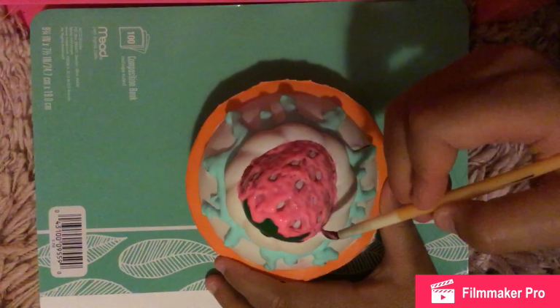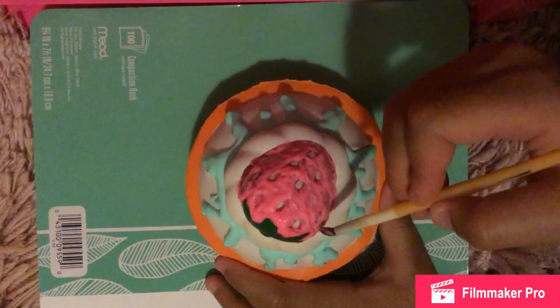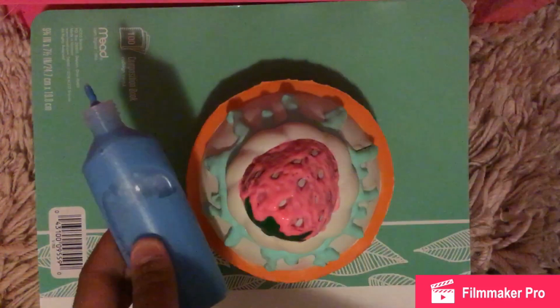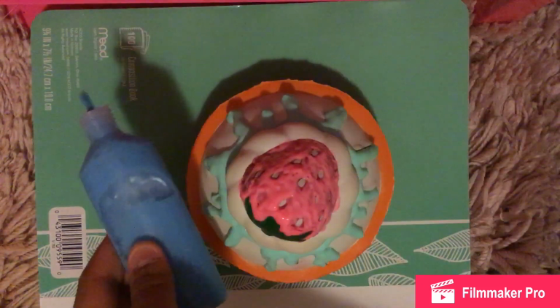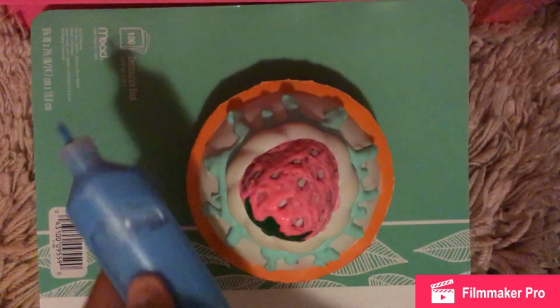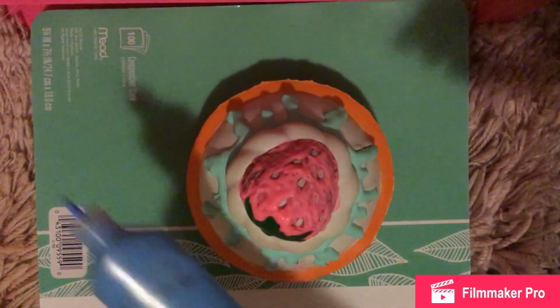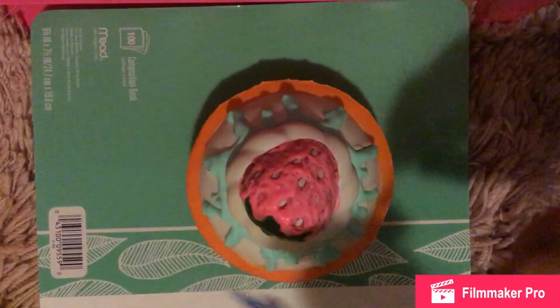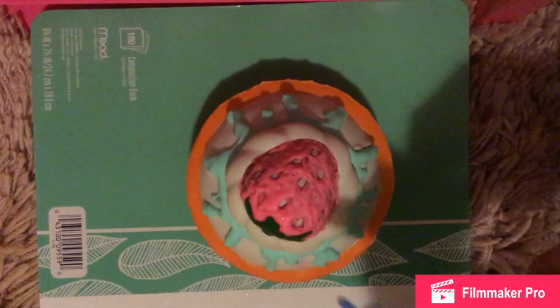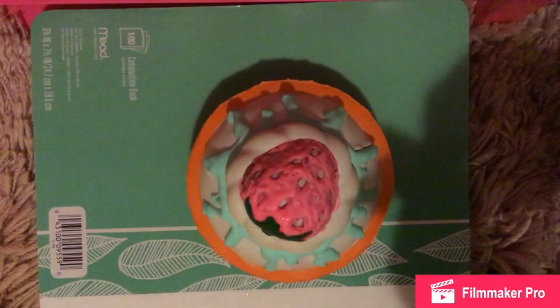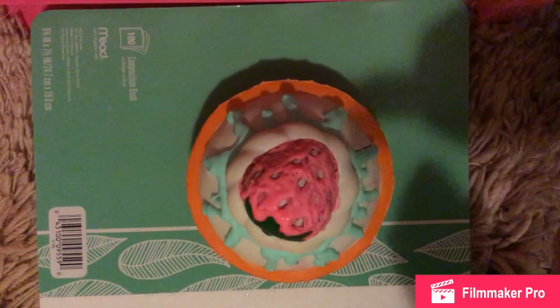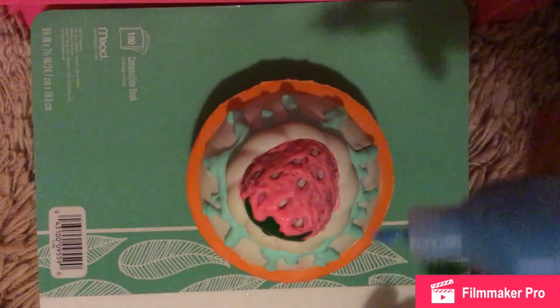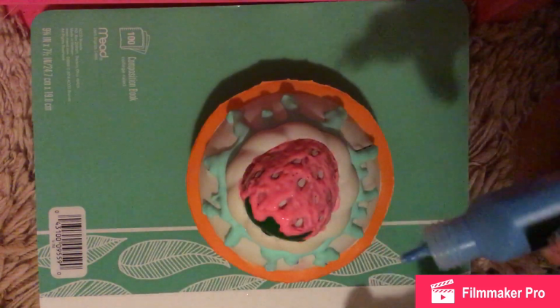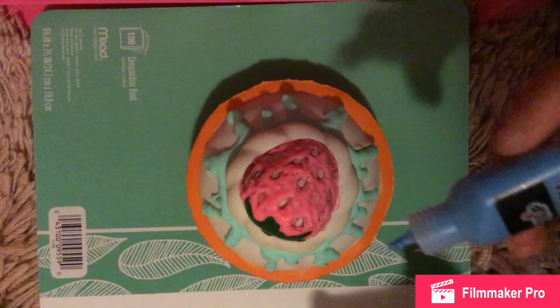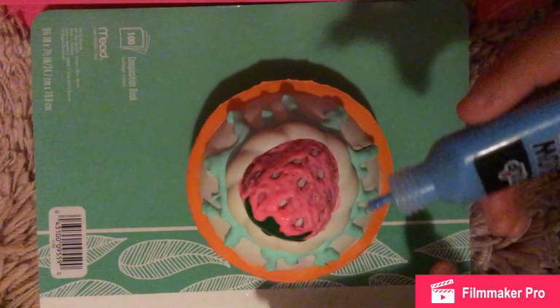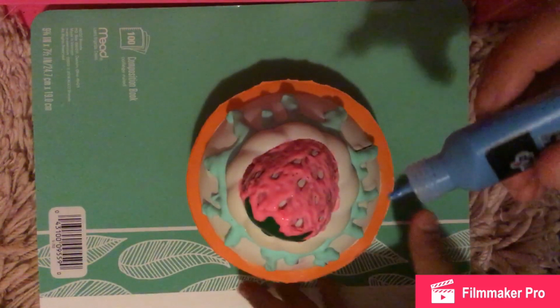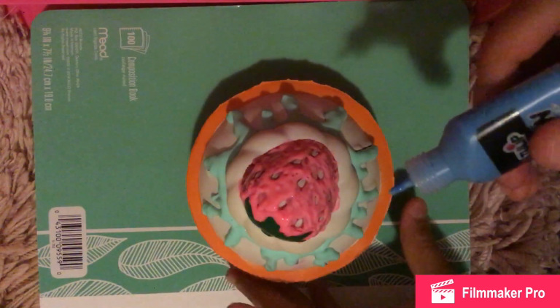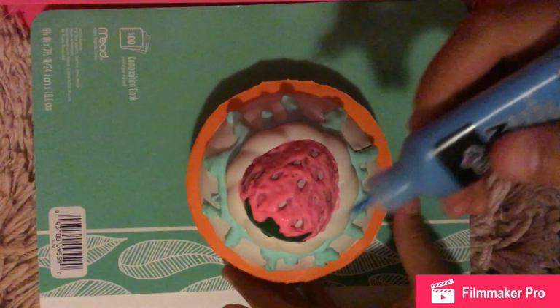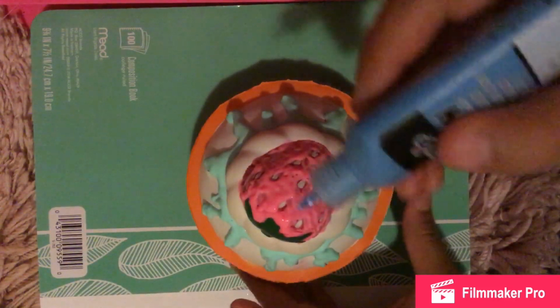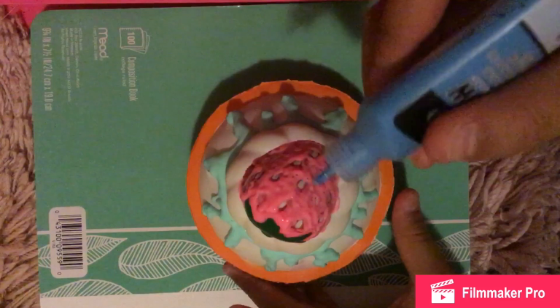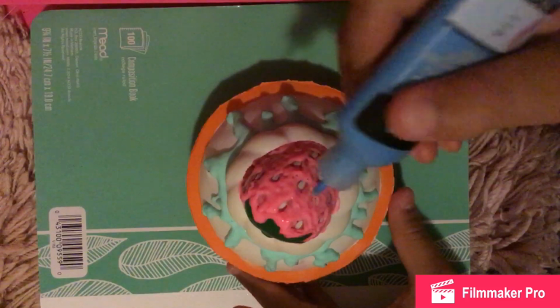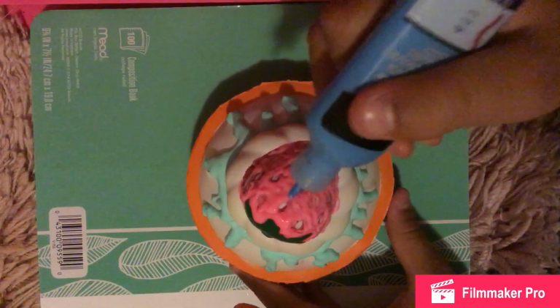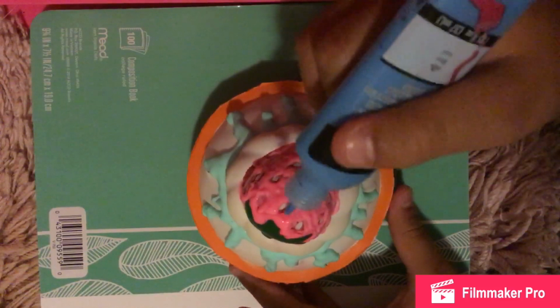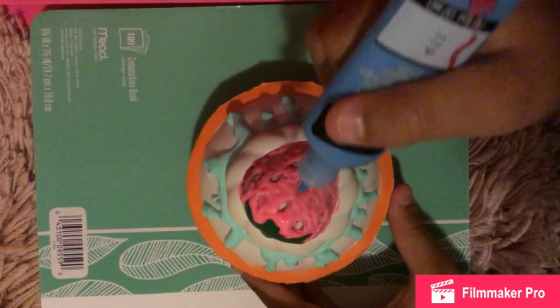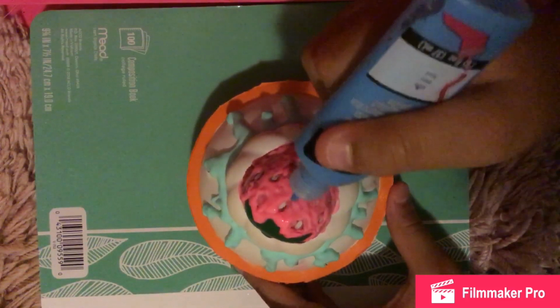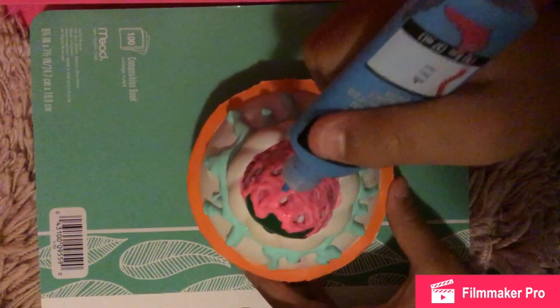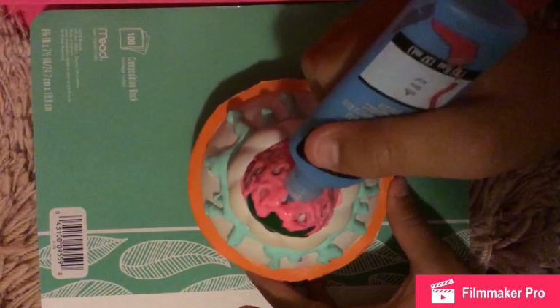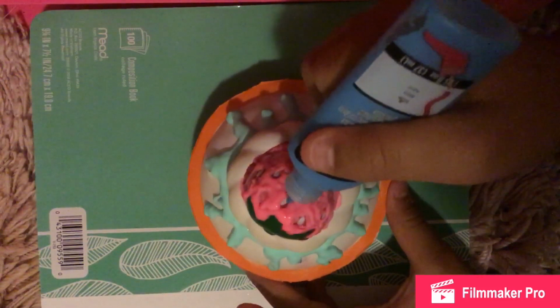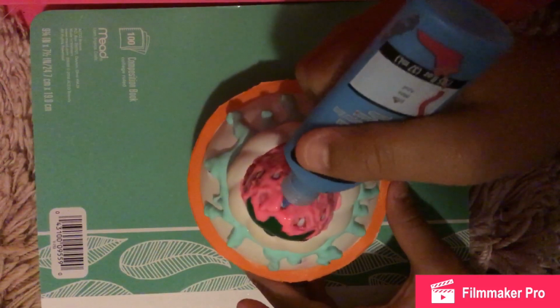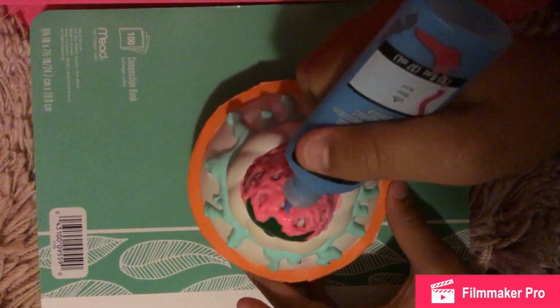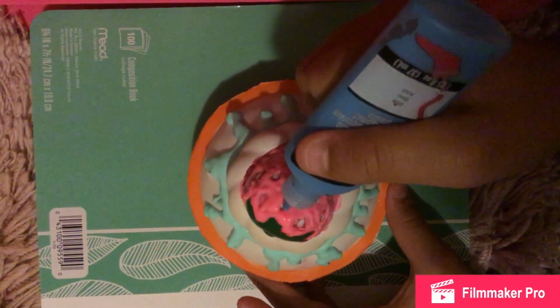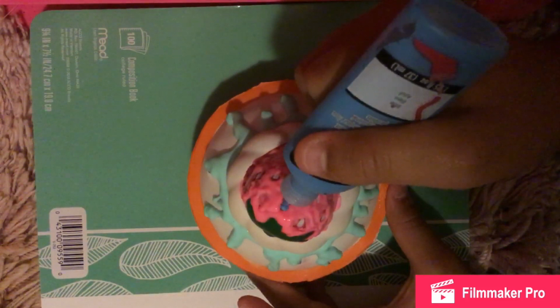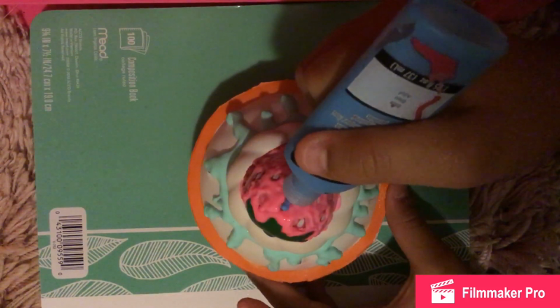And lastly, we're going to be using some blue paint for the seeds.